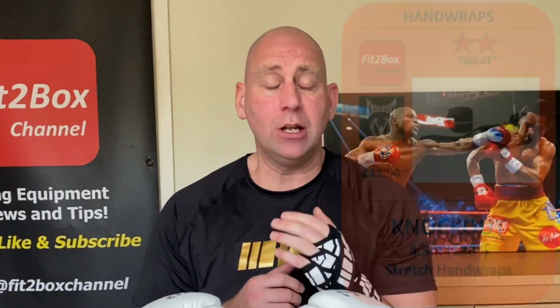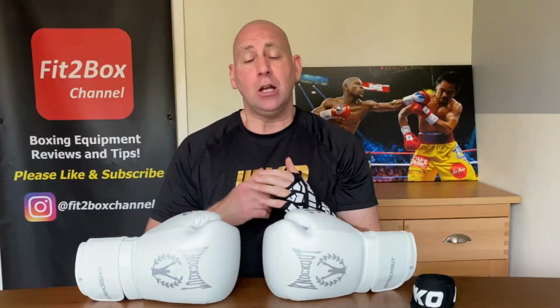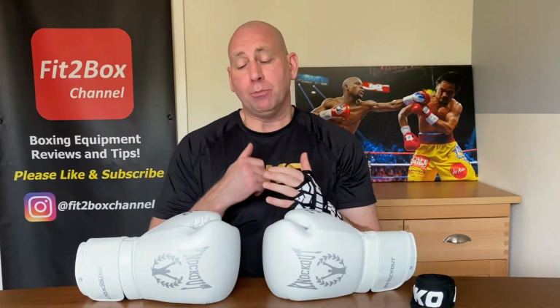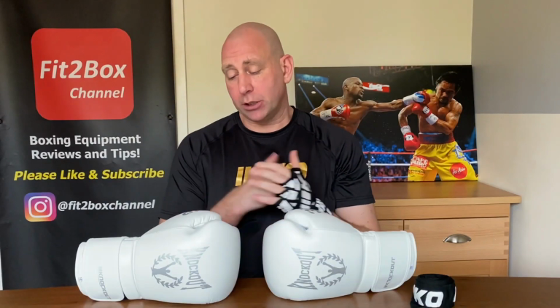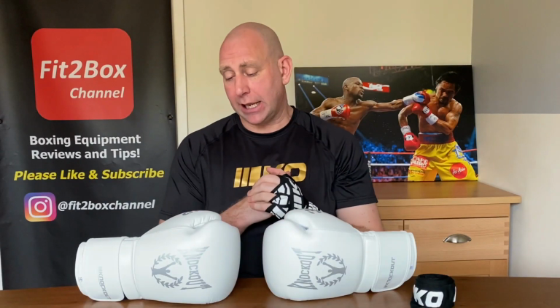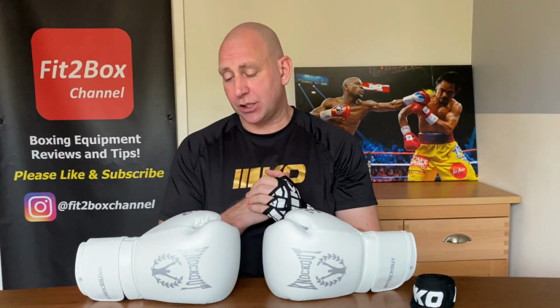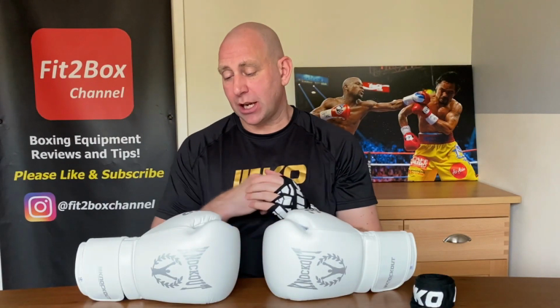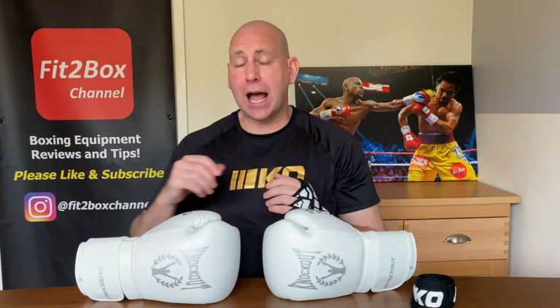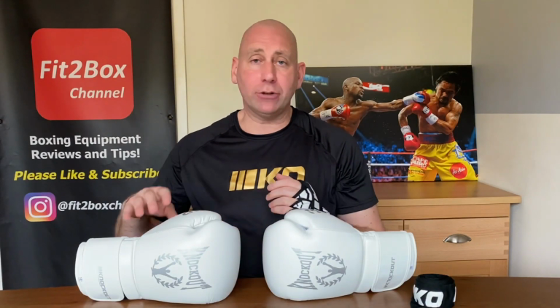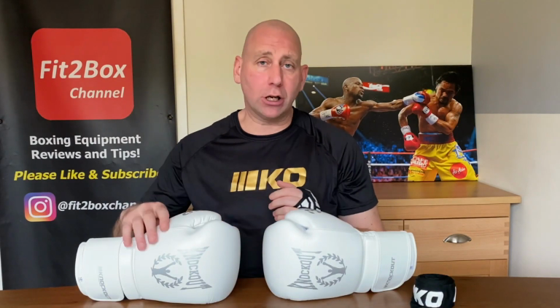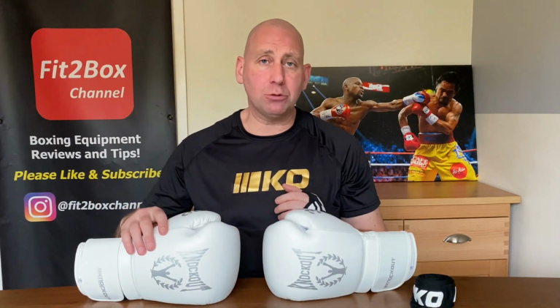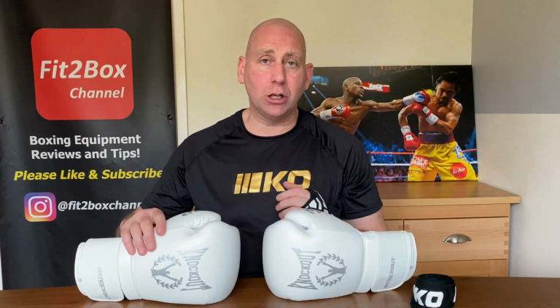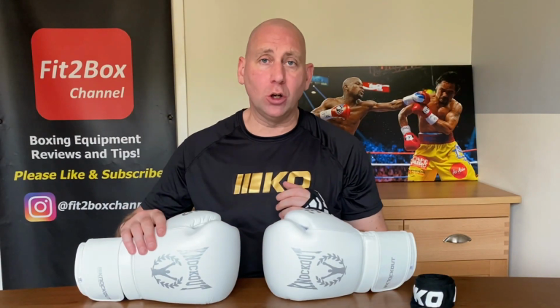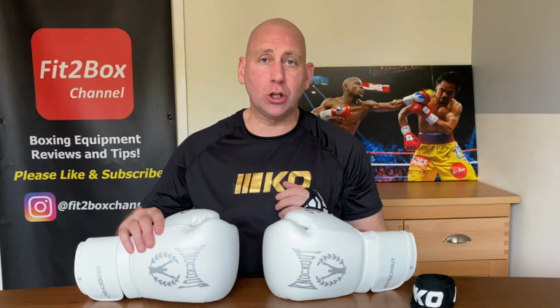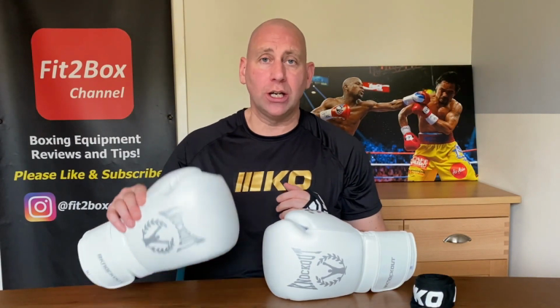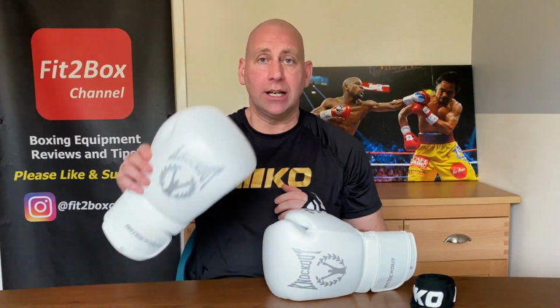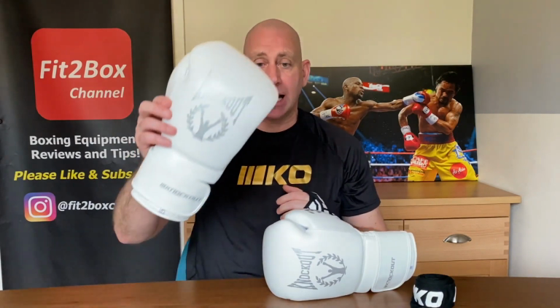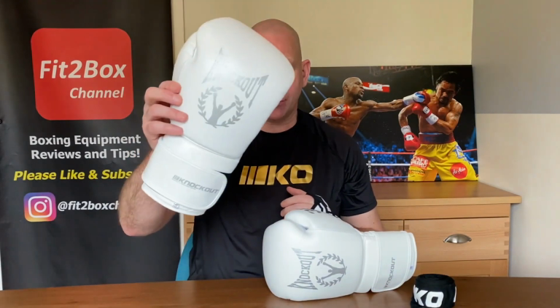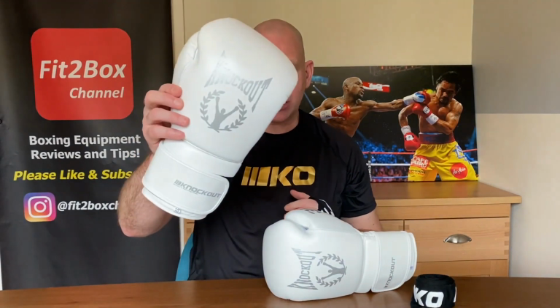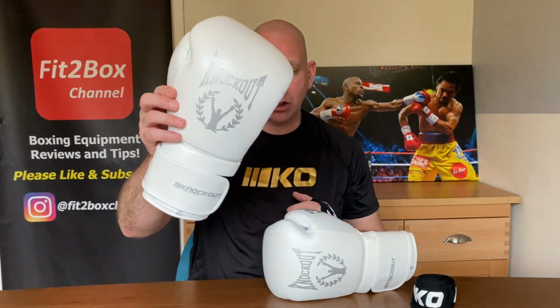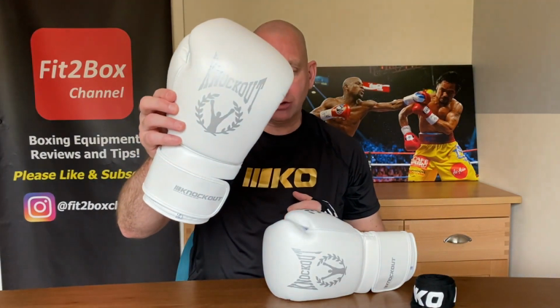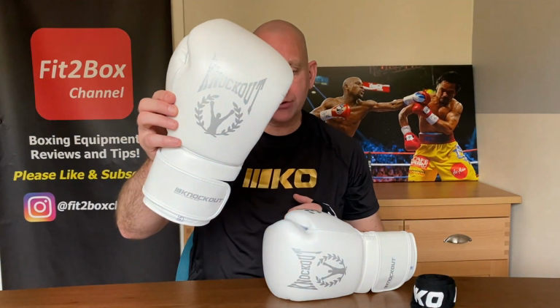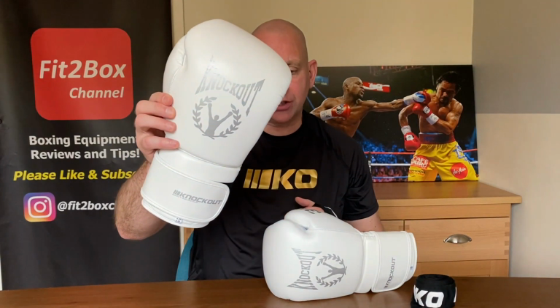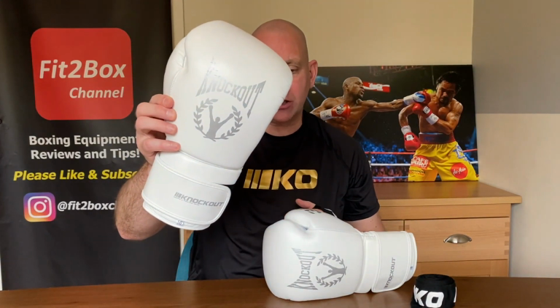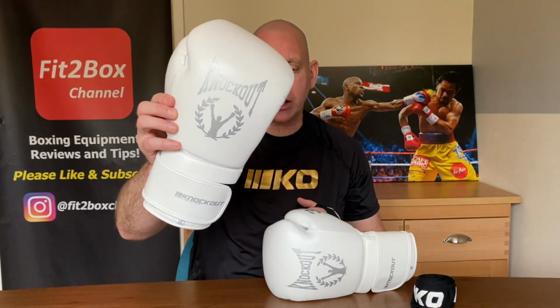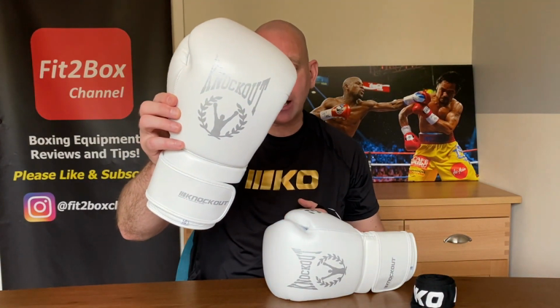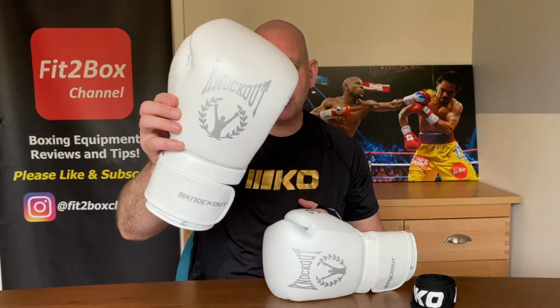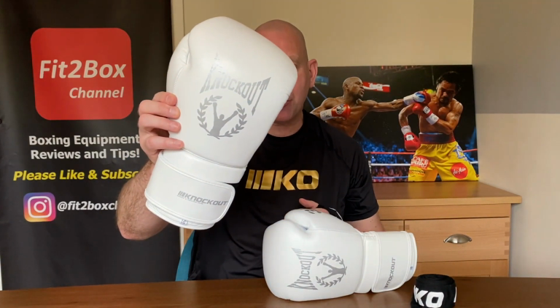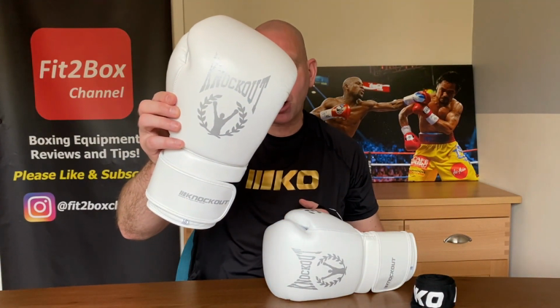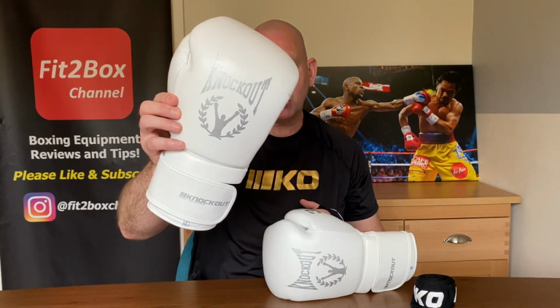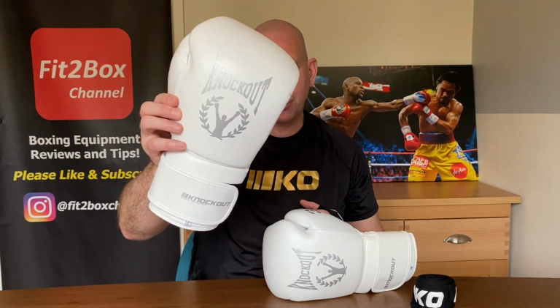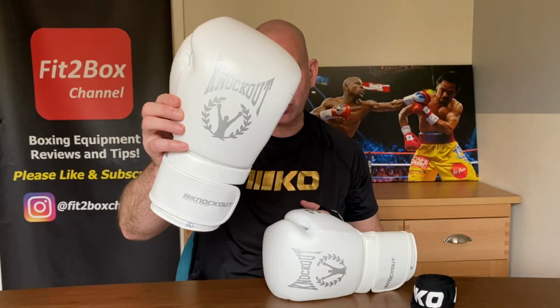But let's have a closer look at these gloves — the Knockout Pro 3.